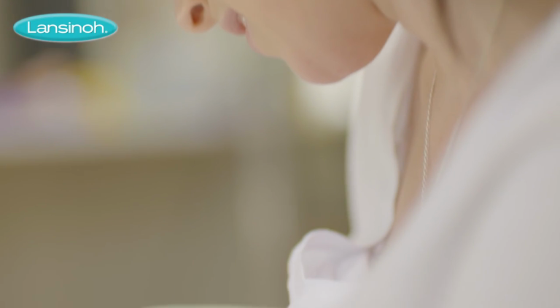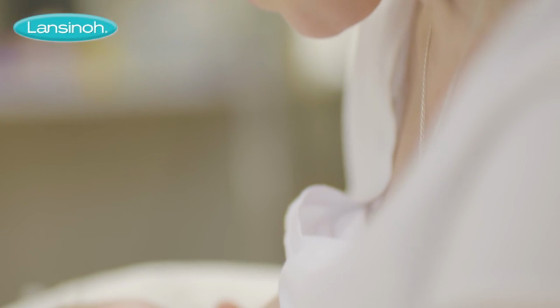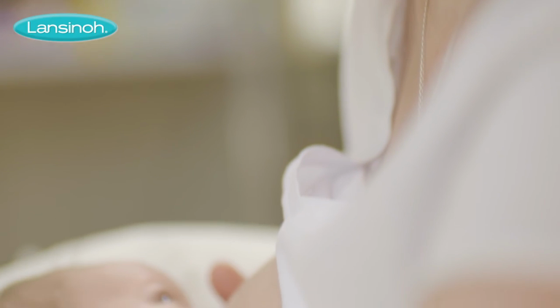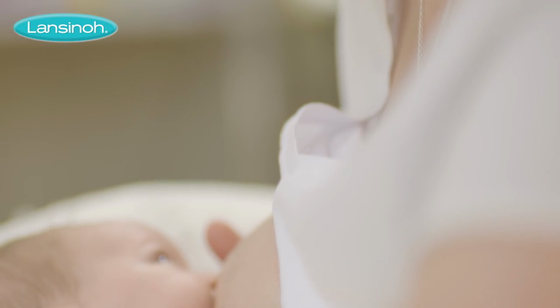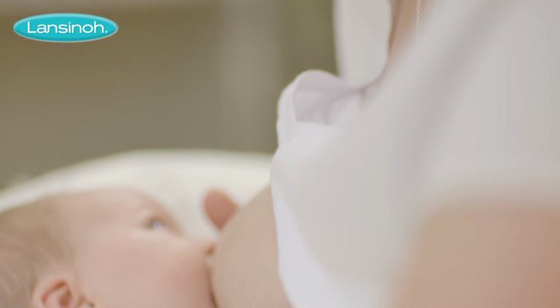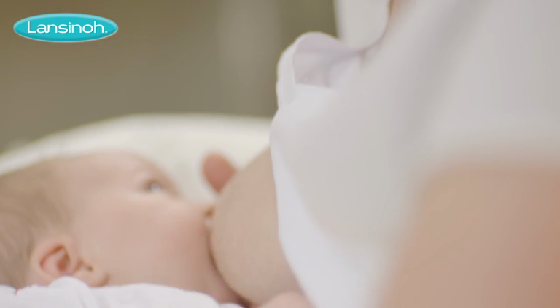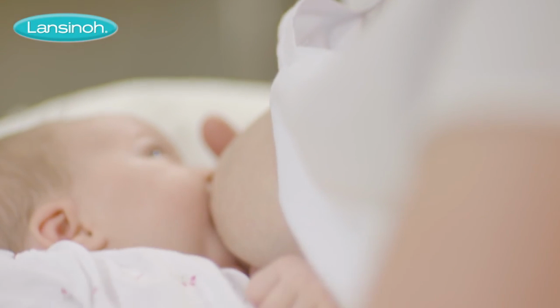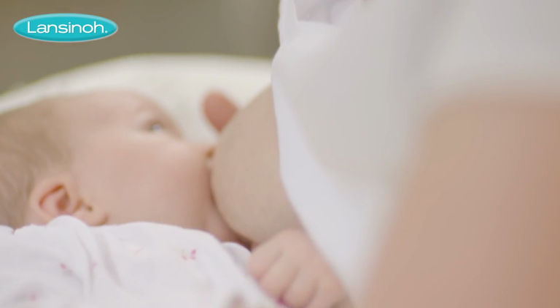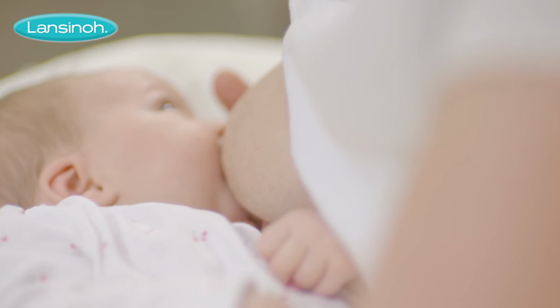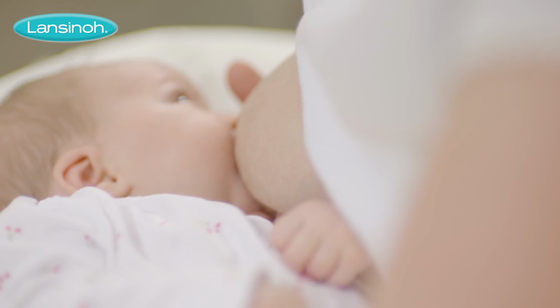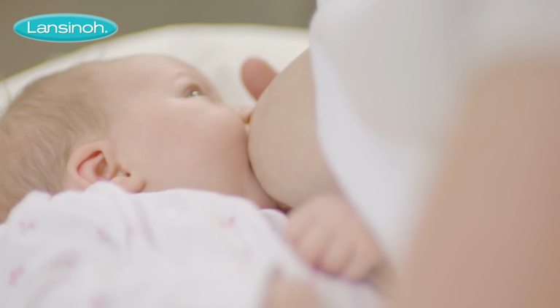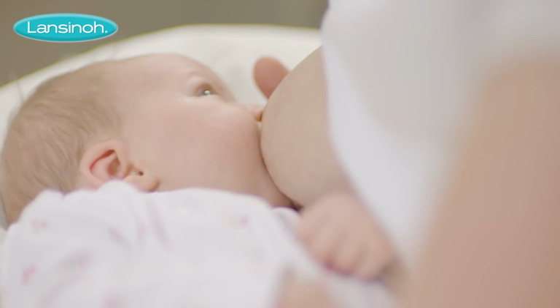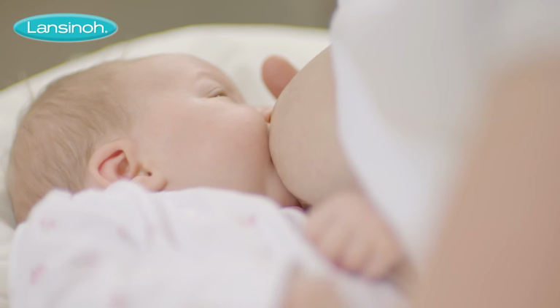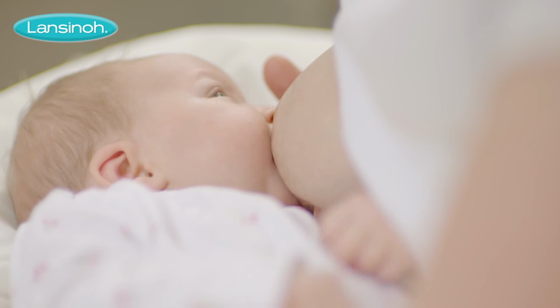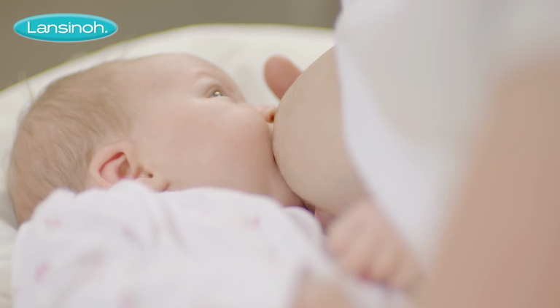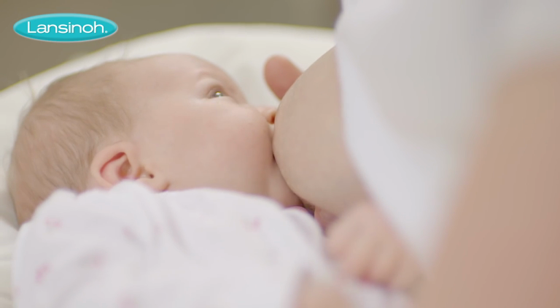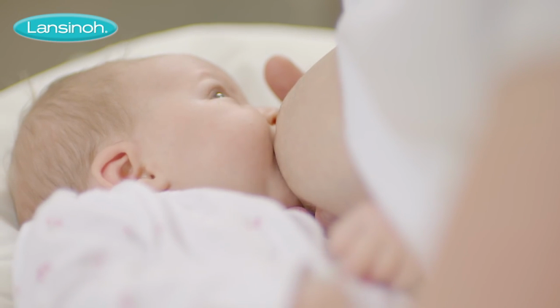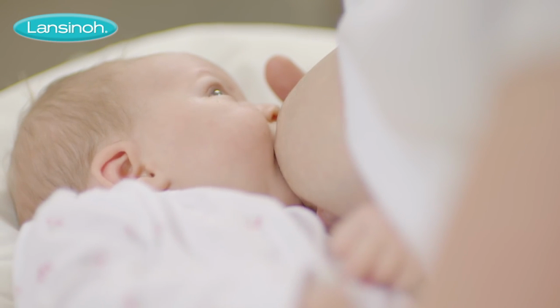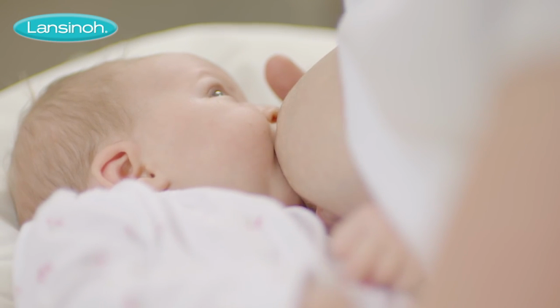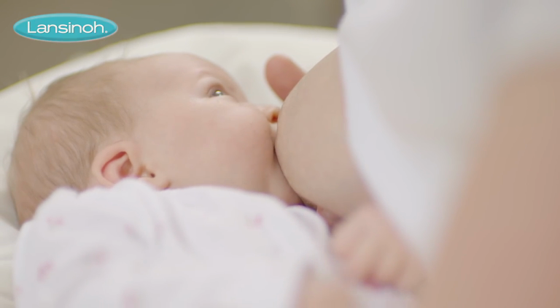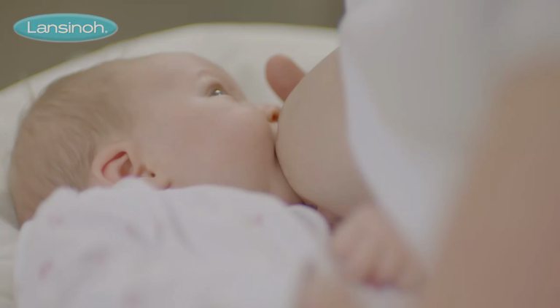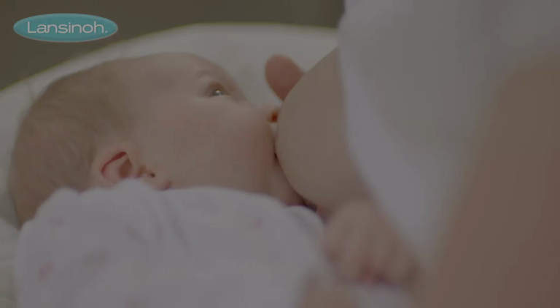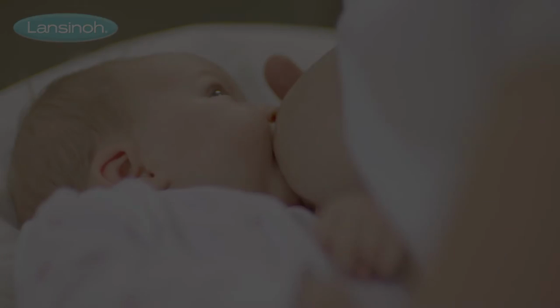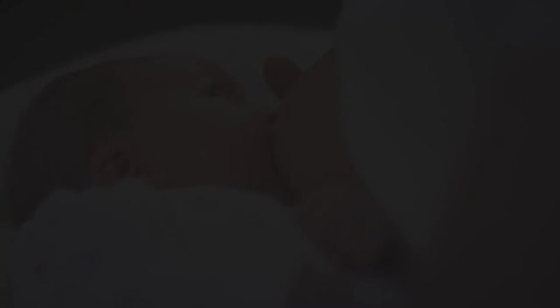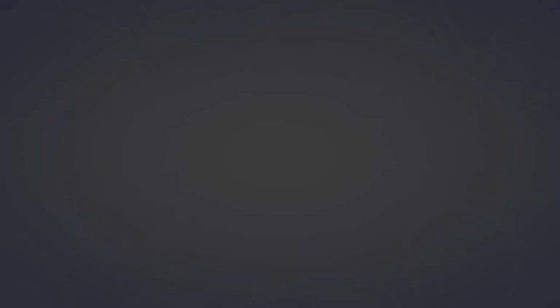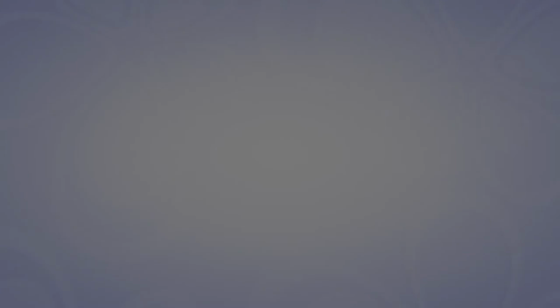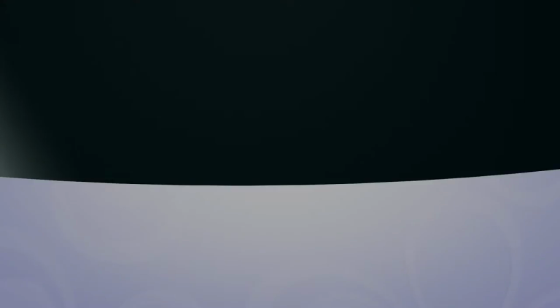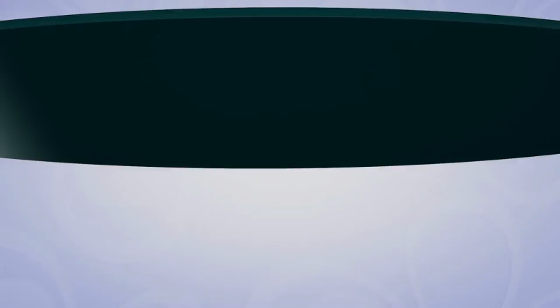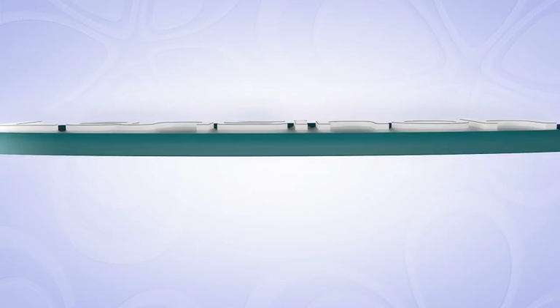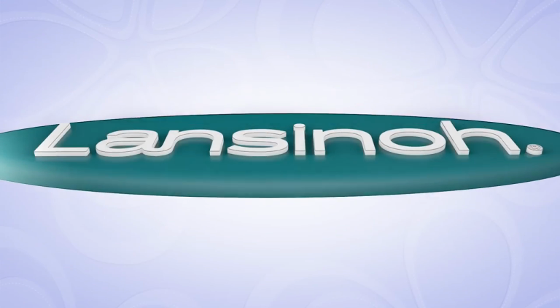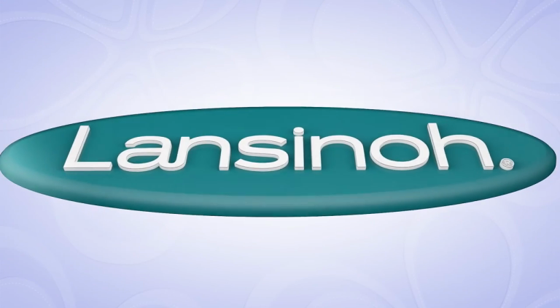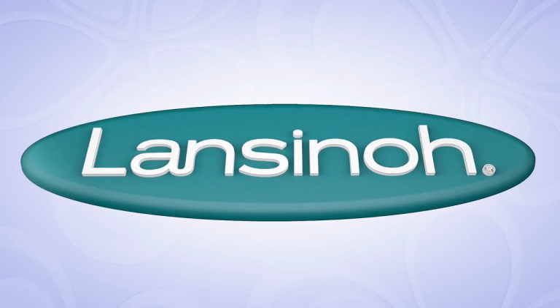Therapearl 3-in-1 hot or cold breast therapy from Lanceno — helping mums breastfeed longer.